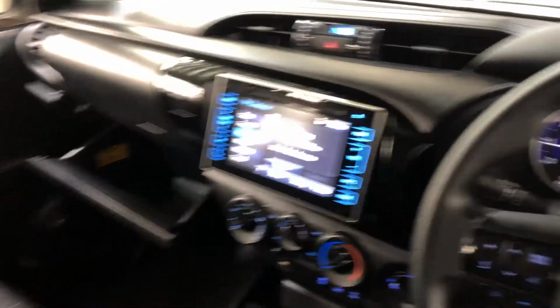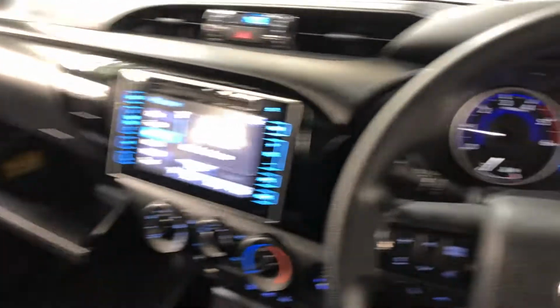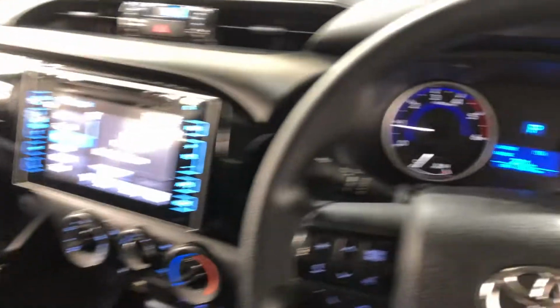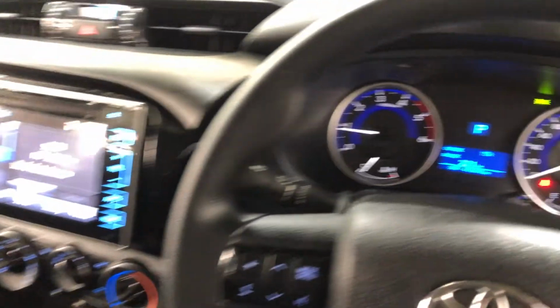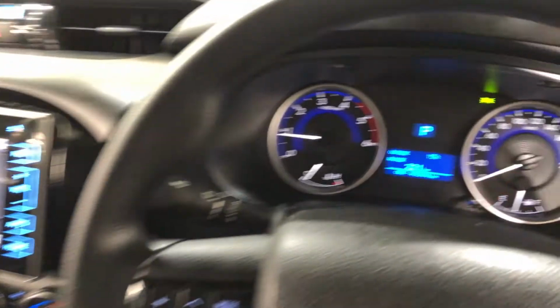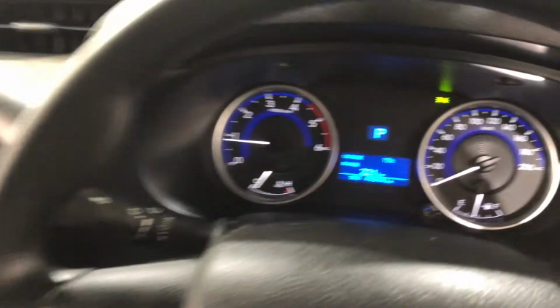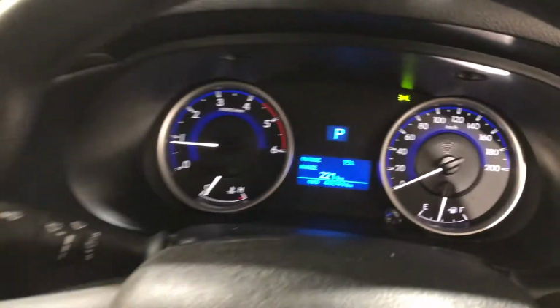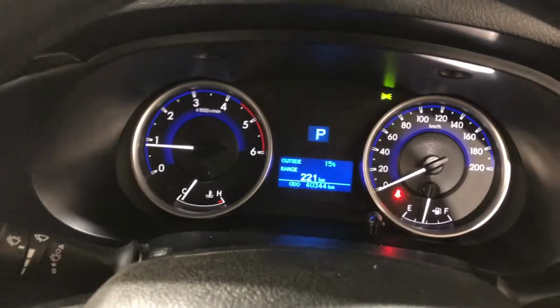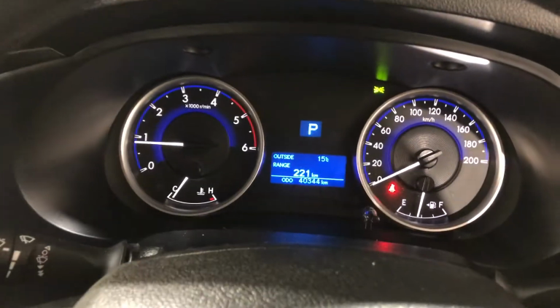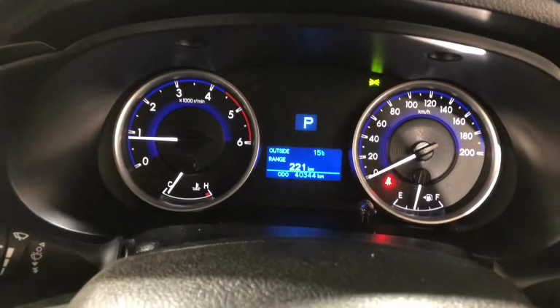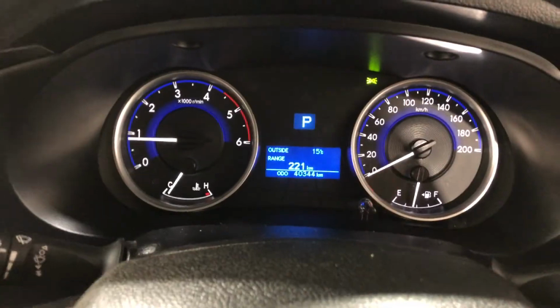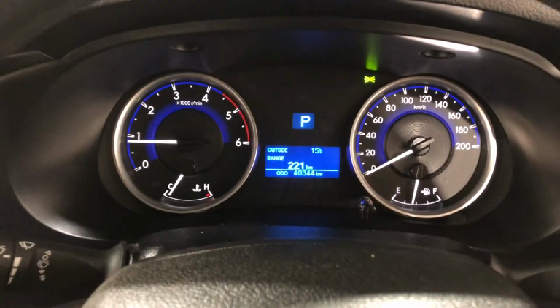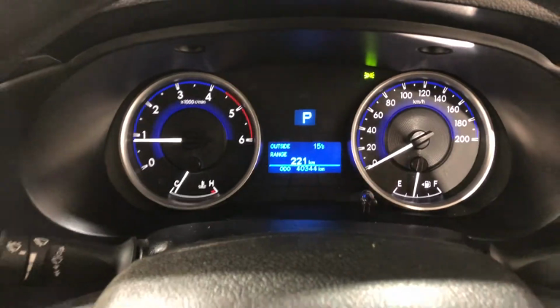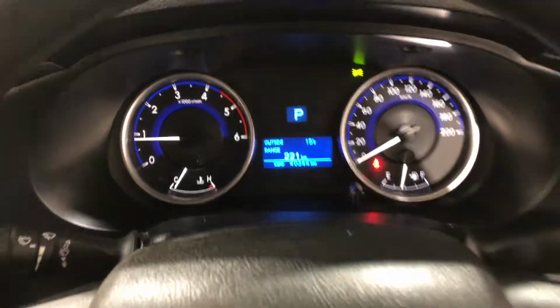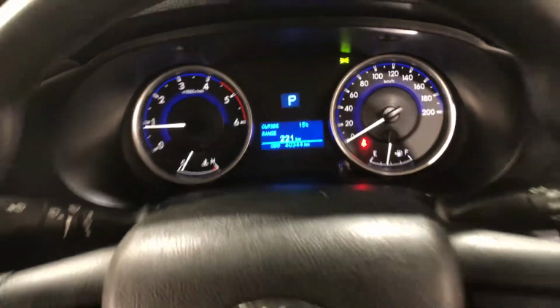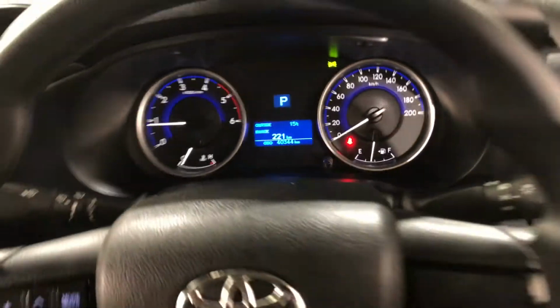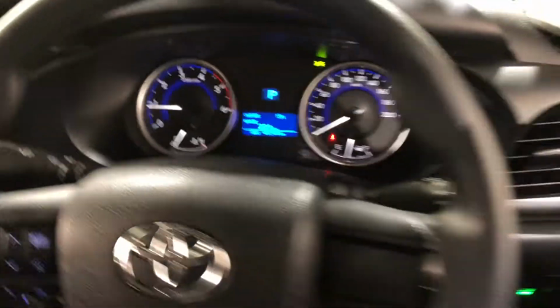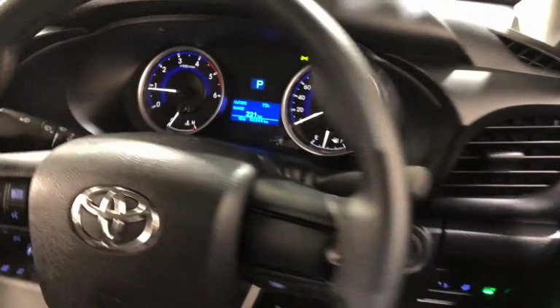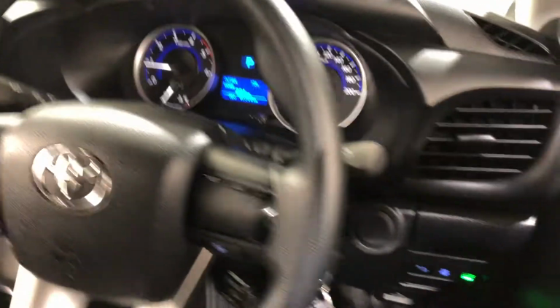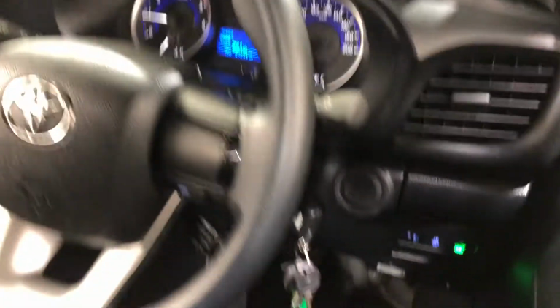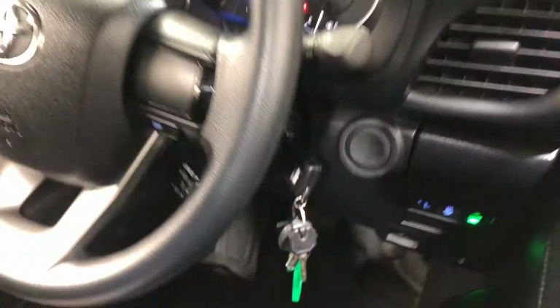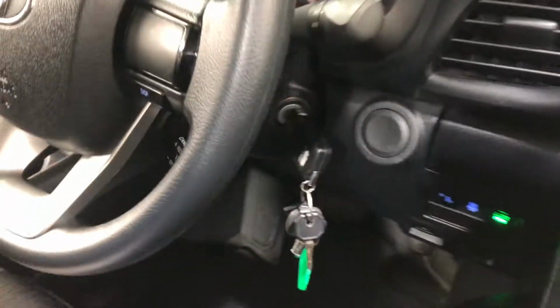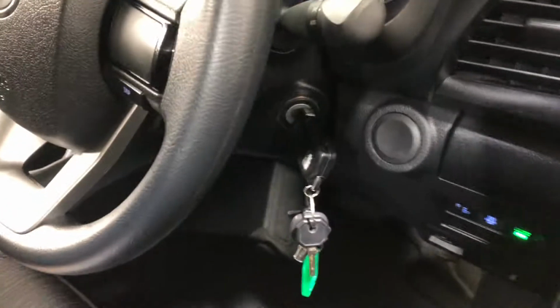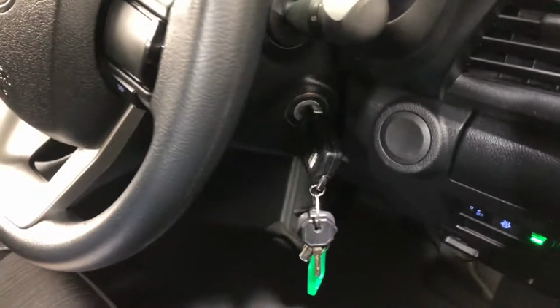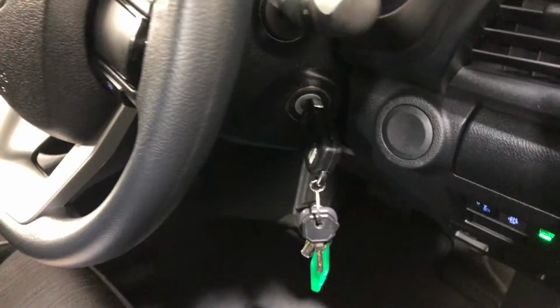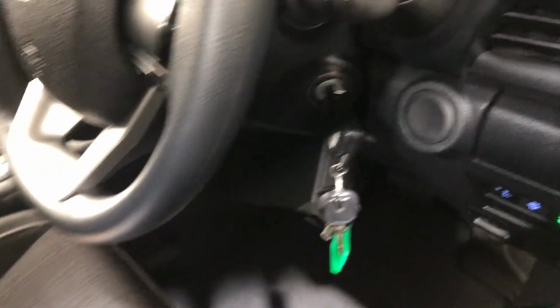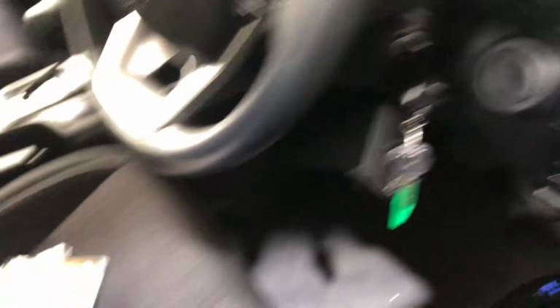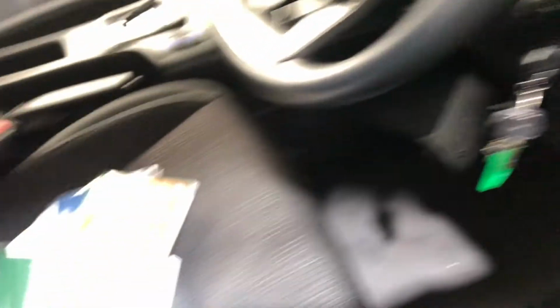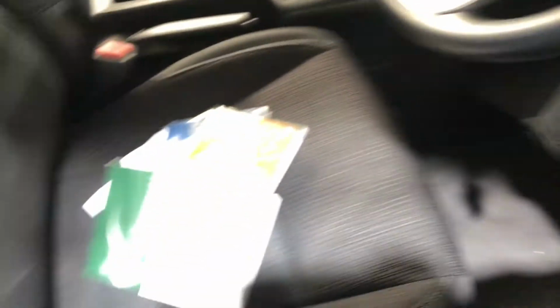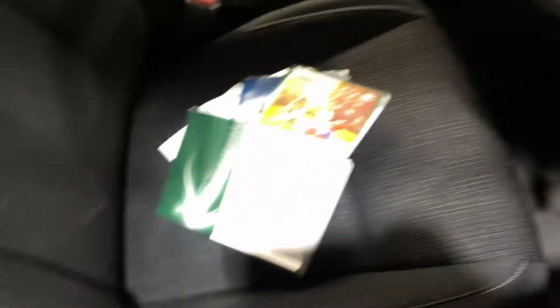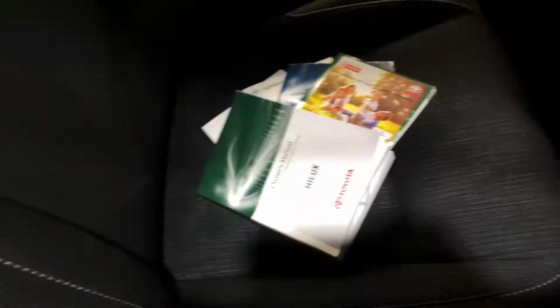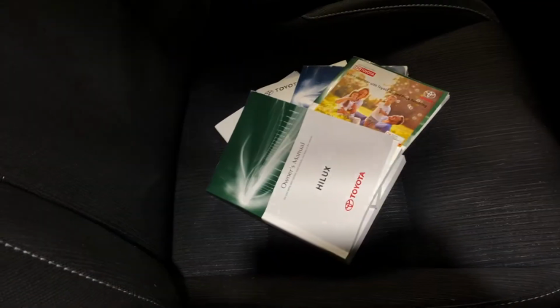This car has travelled a low 40,000 km. It also comes with 2 sets of keys and a full set of books.